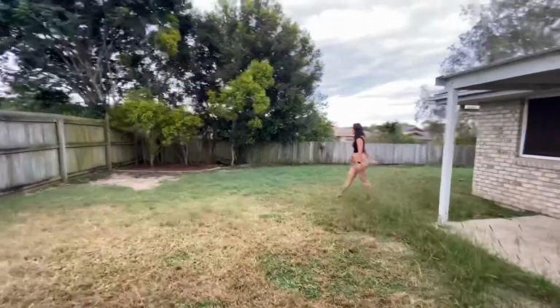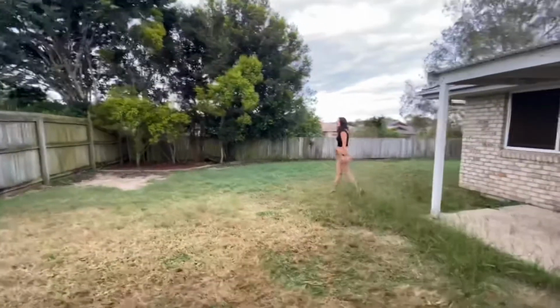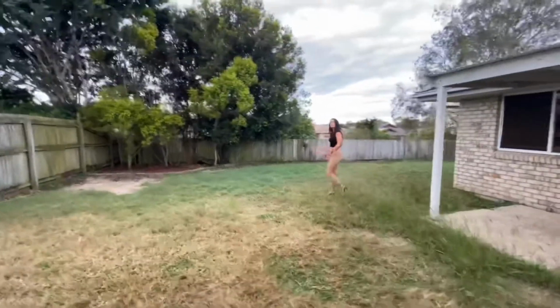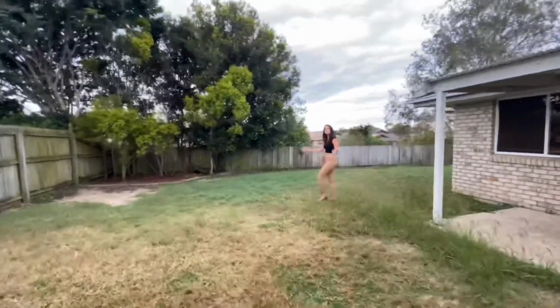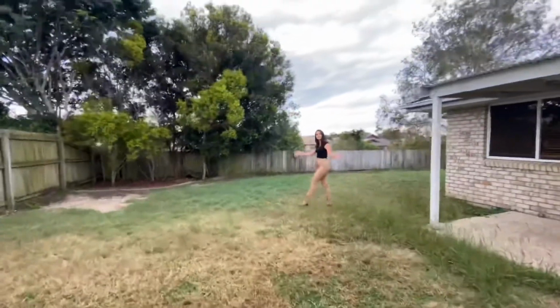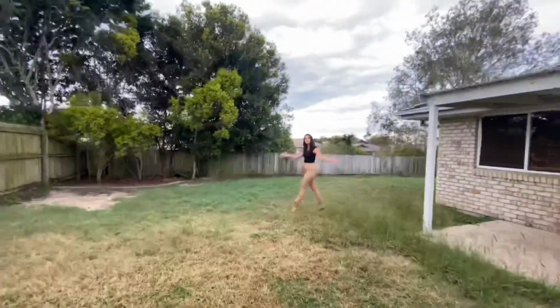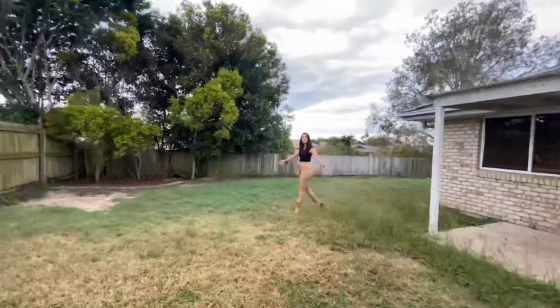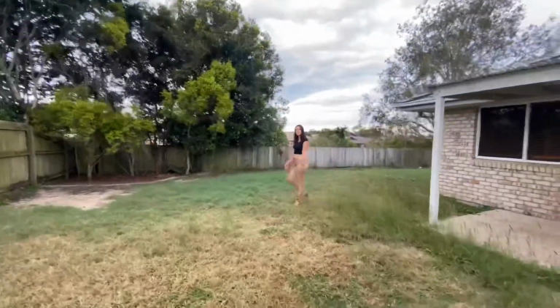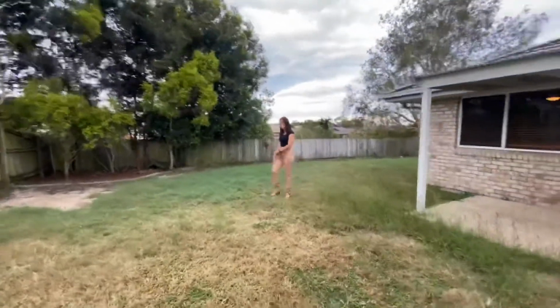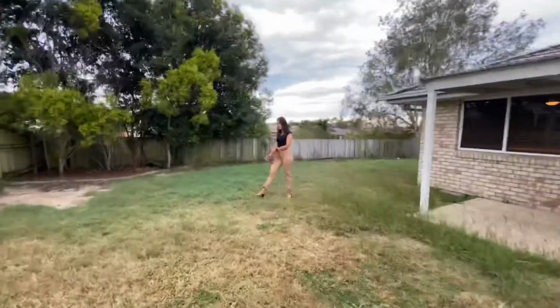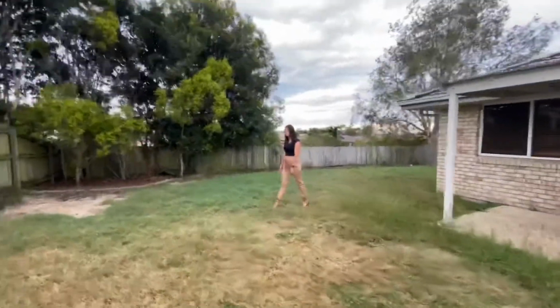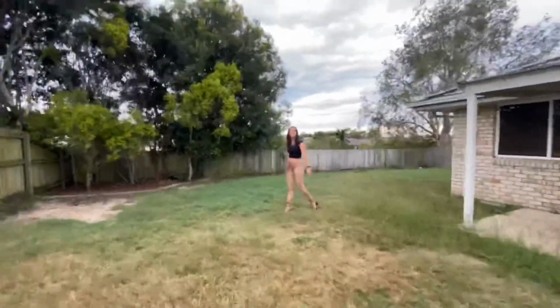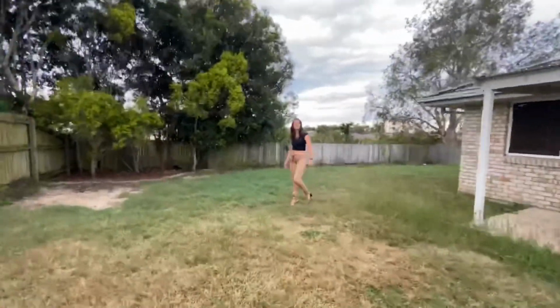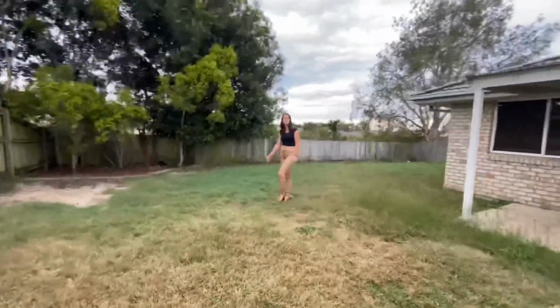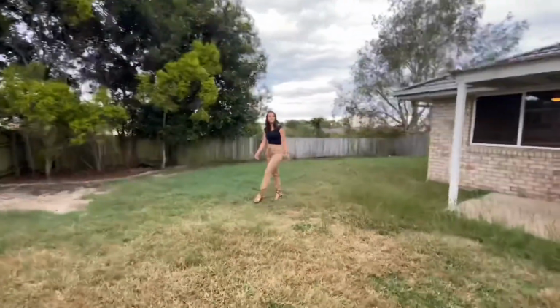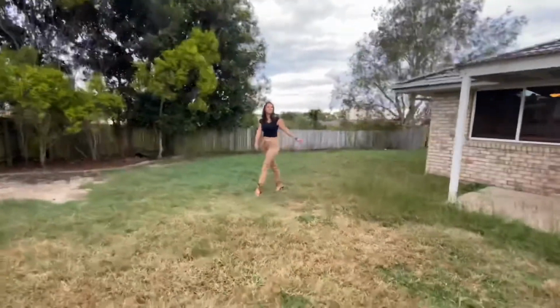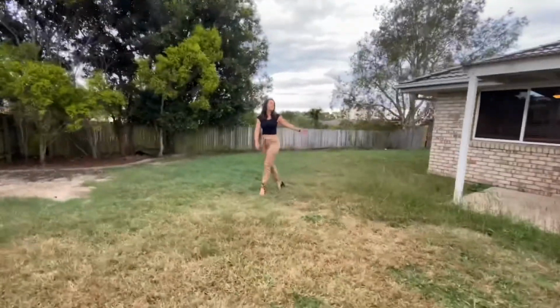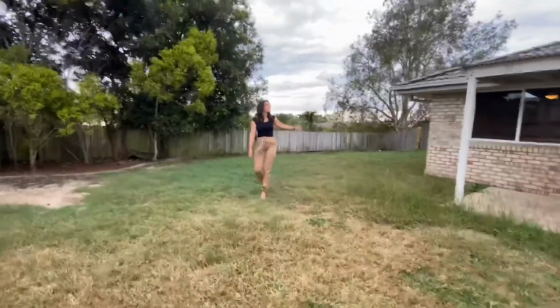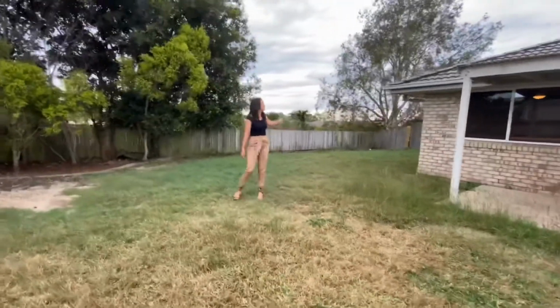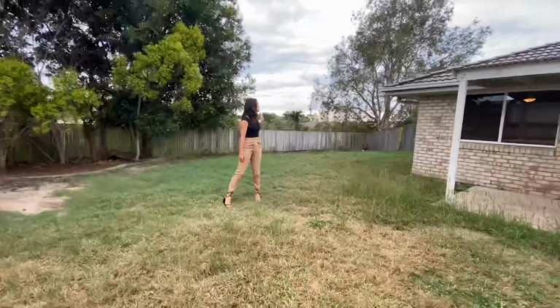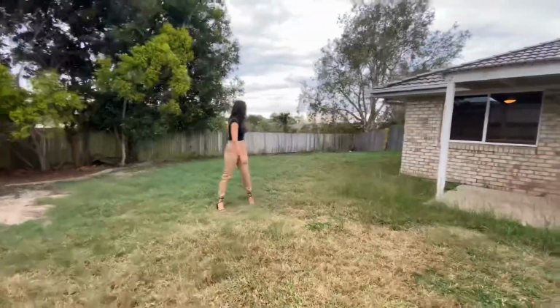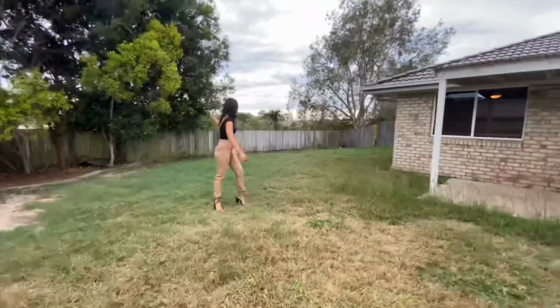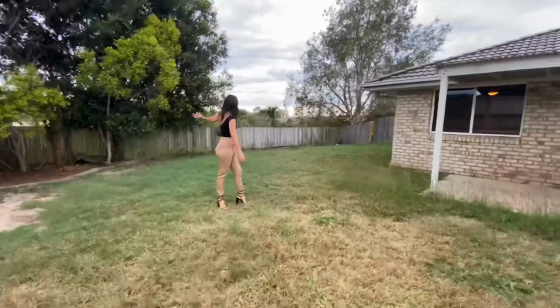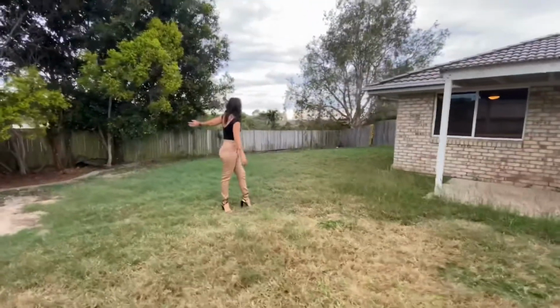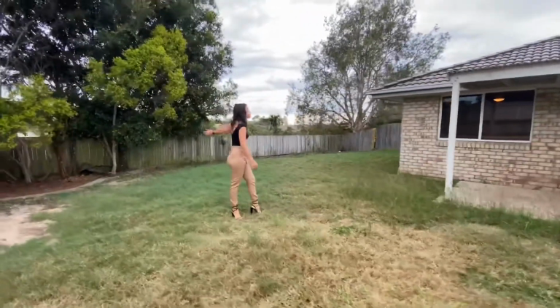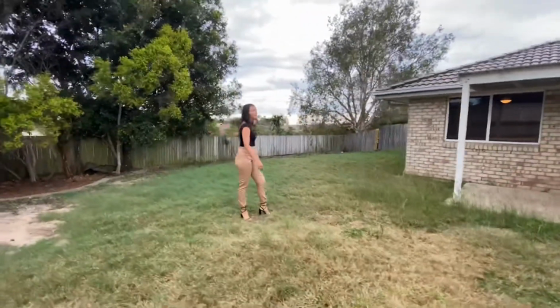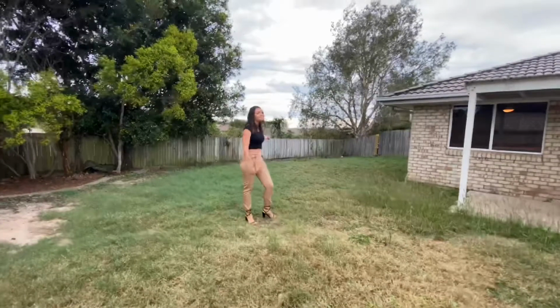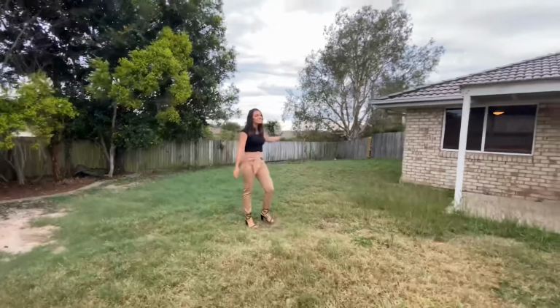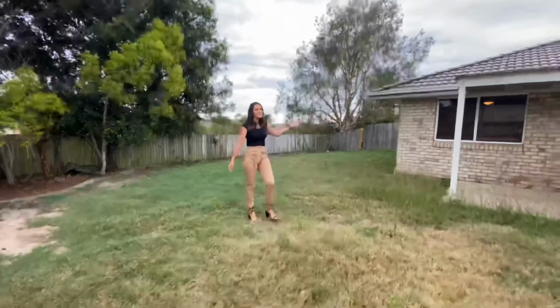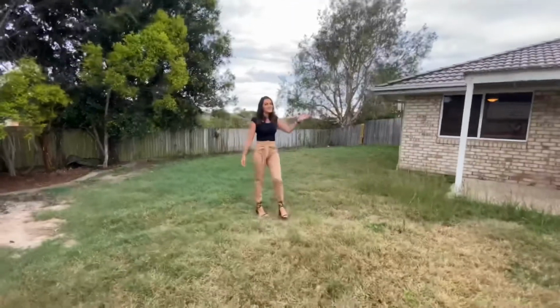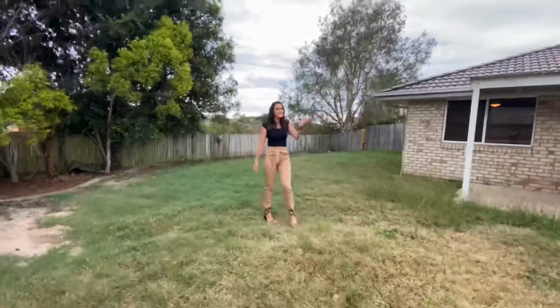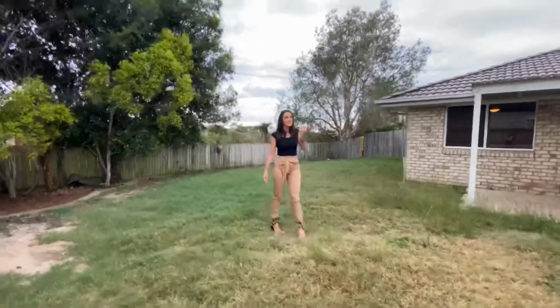There's also plenty of room out here for a large man cave. There are no neighbours overlooking, so privacy is absolutely wonderful.